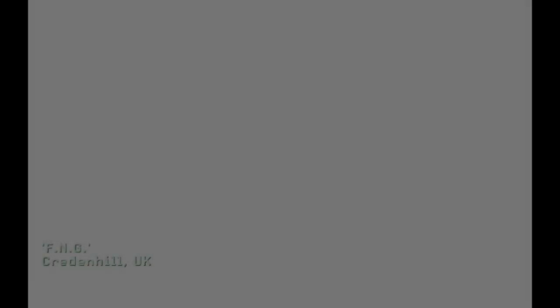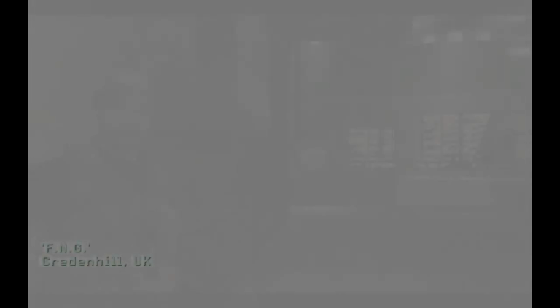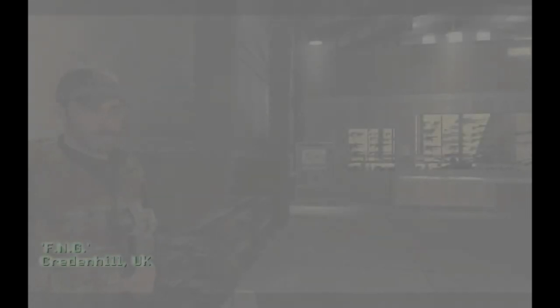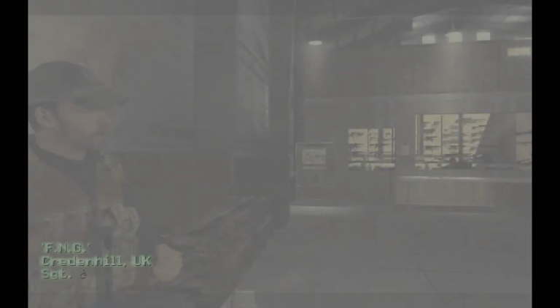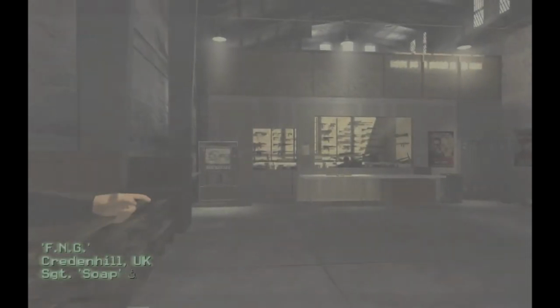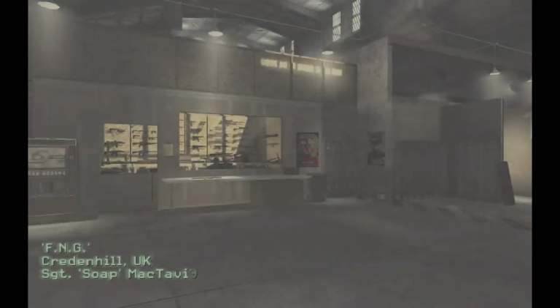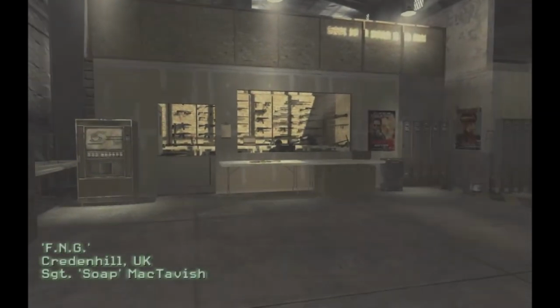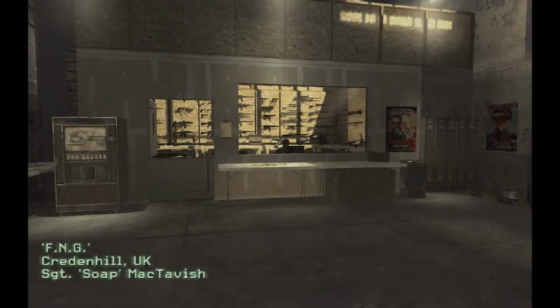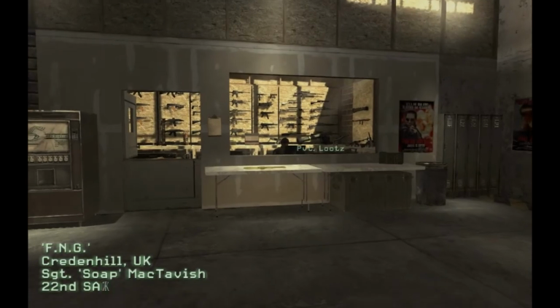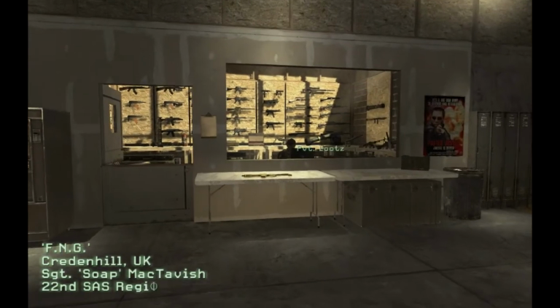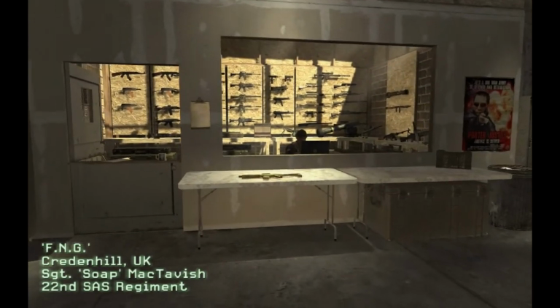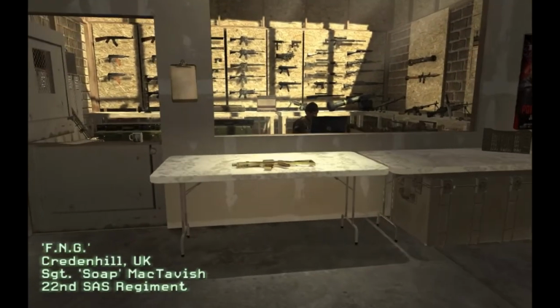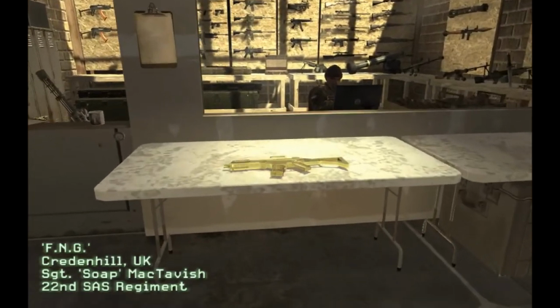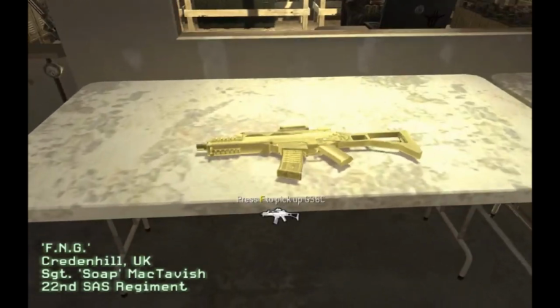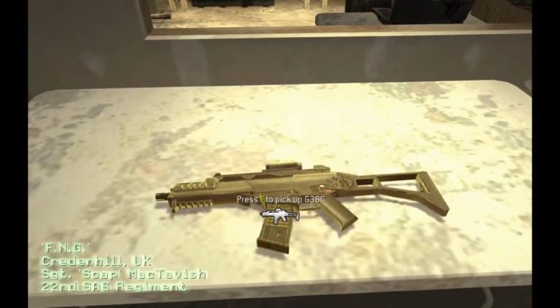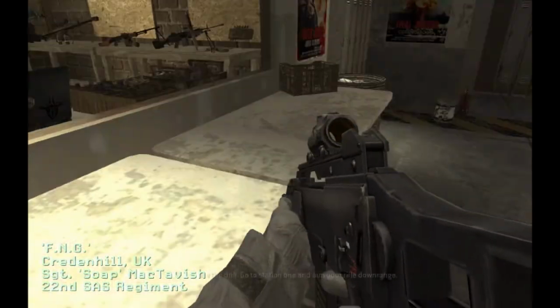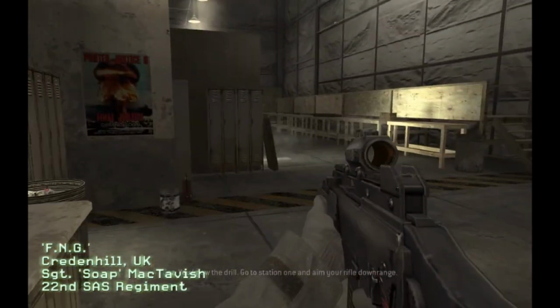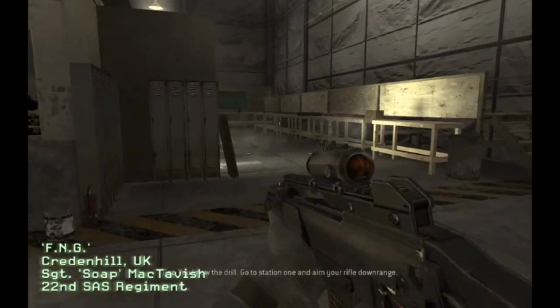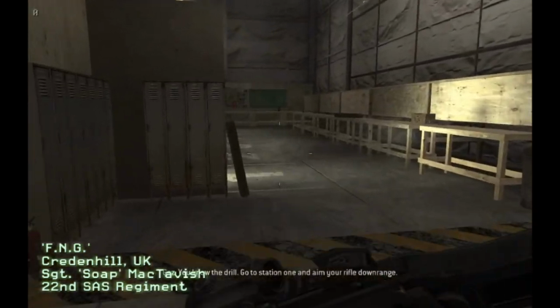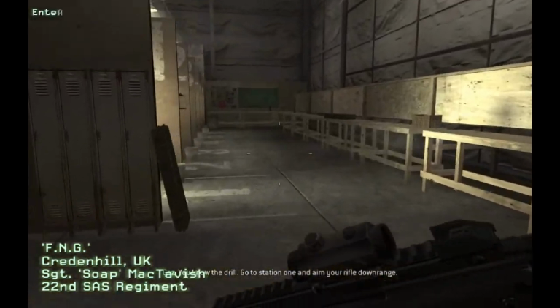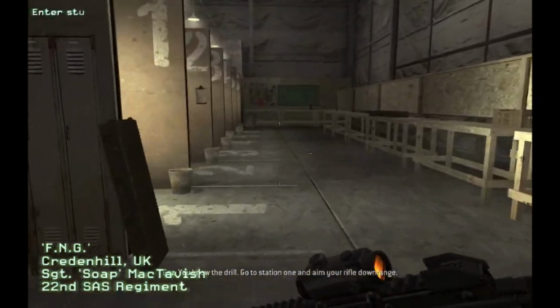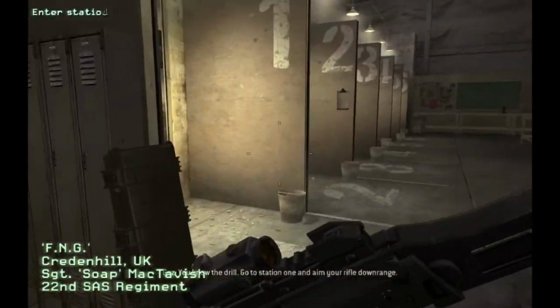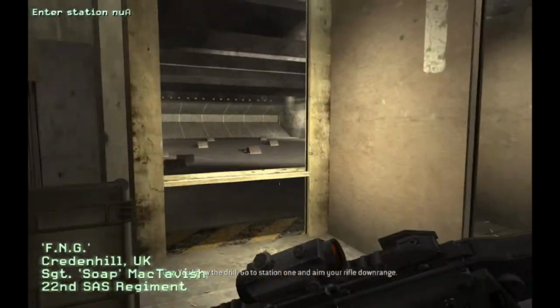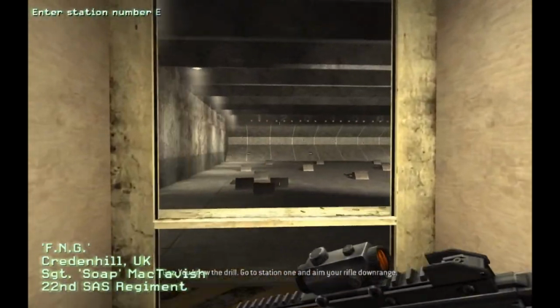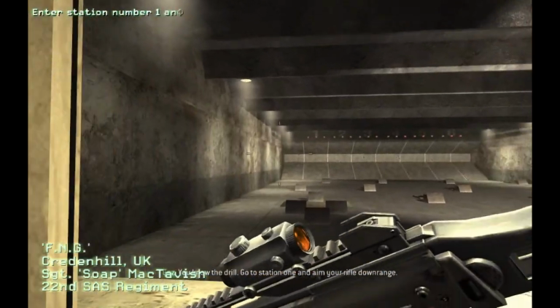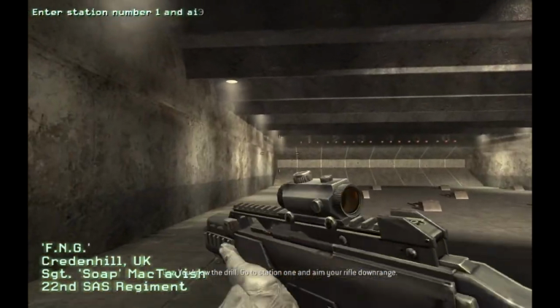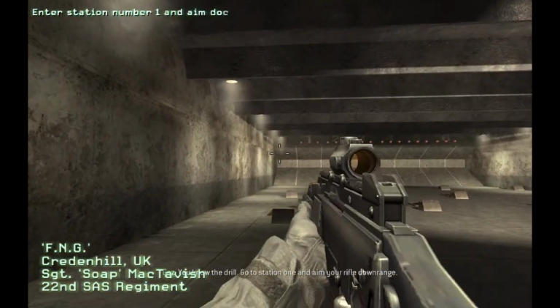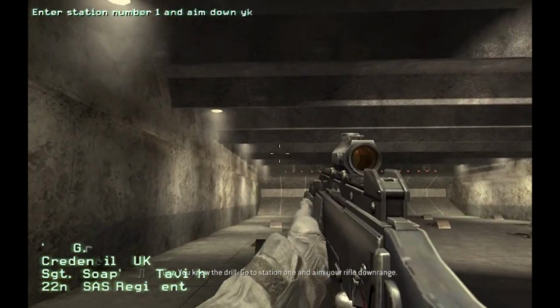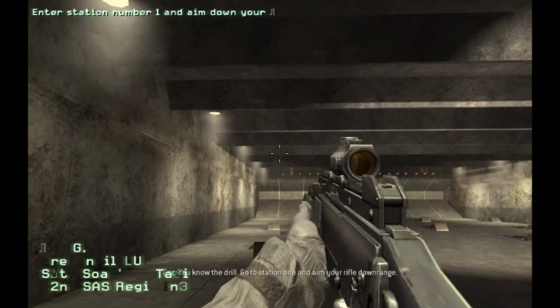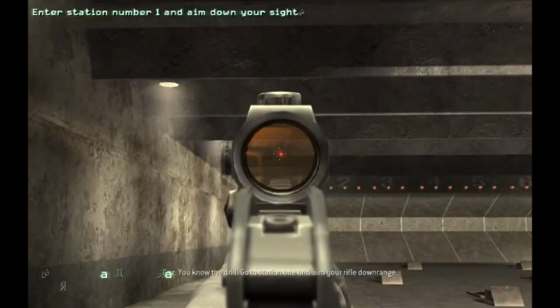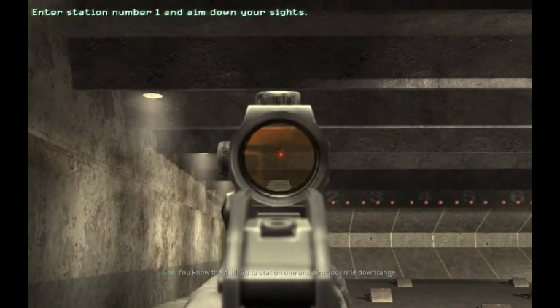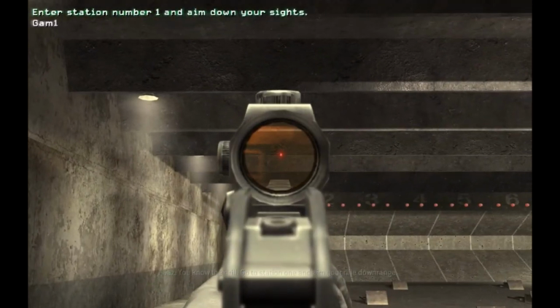Good to see you, mate. Take one of the rifles from the table. You know the drill. Go to station one and aim your rifle downrange.